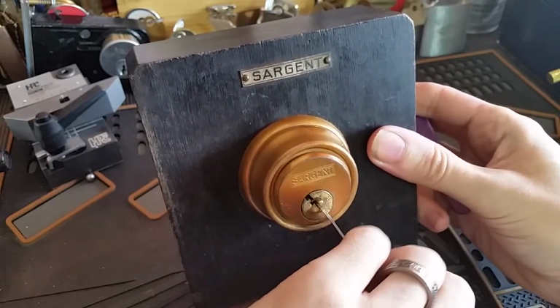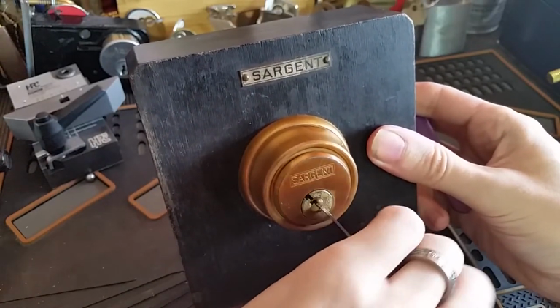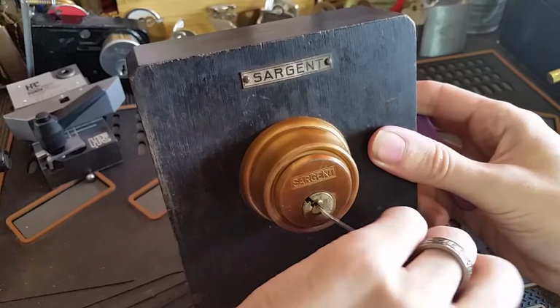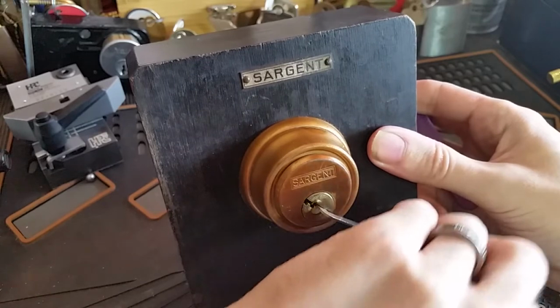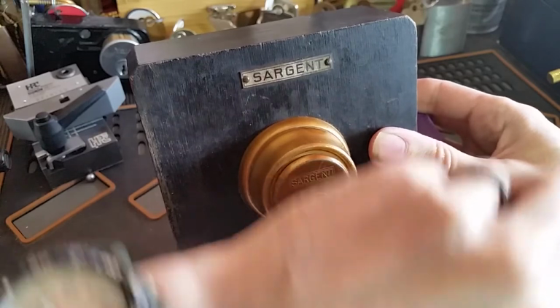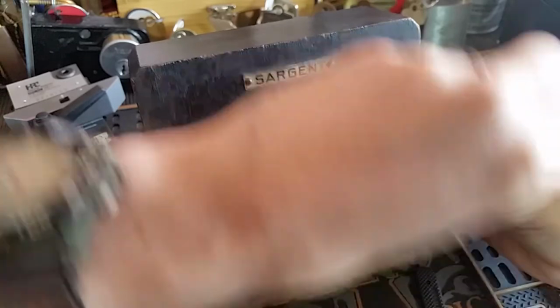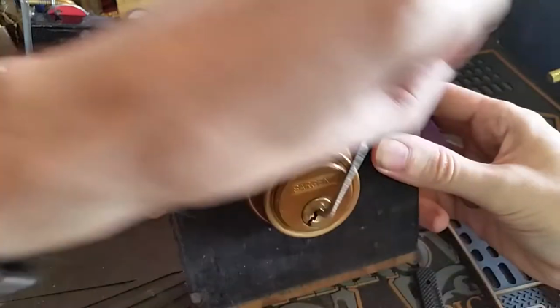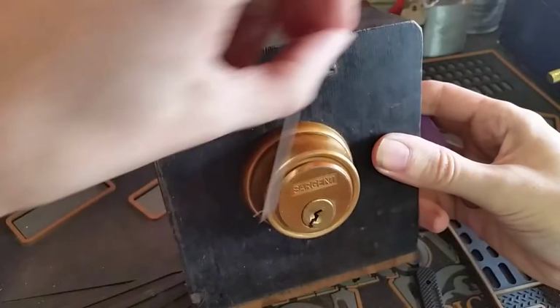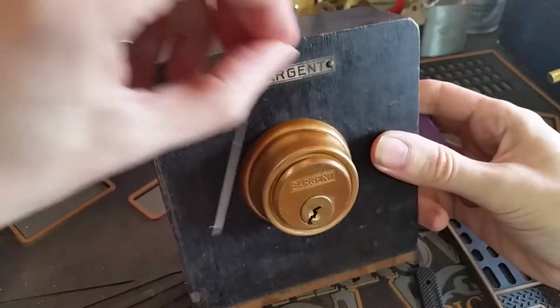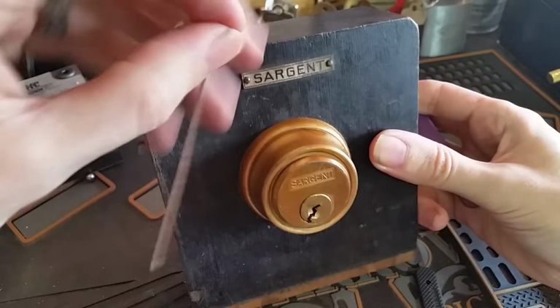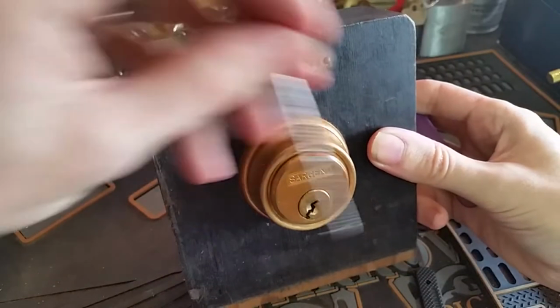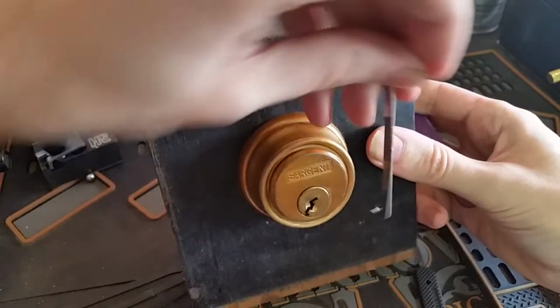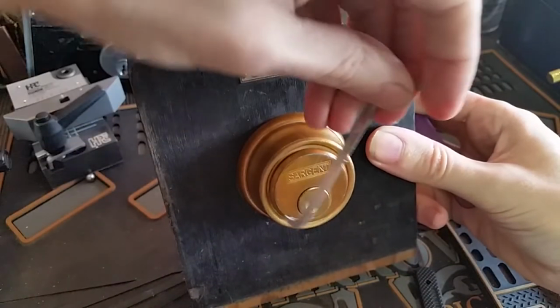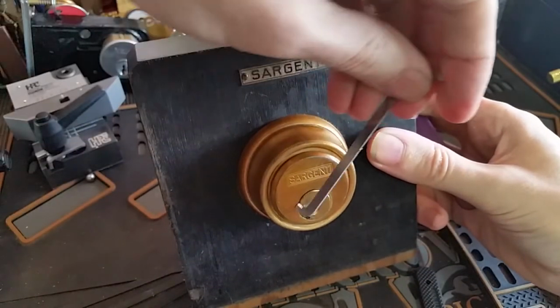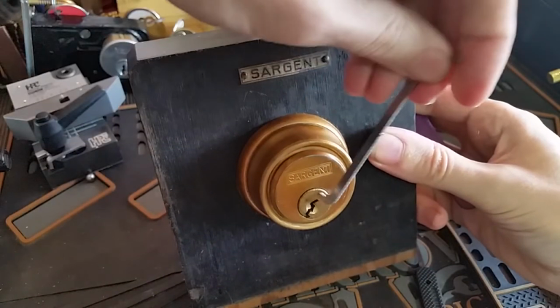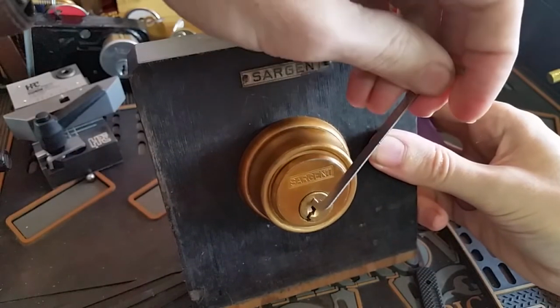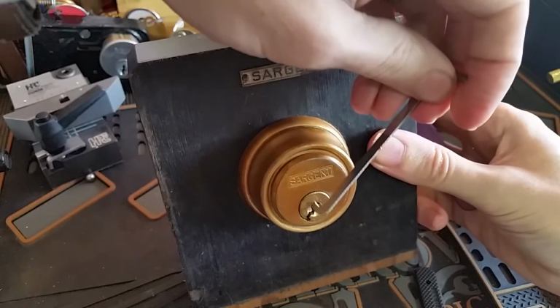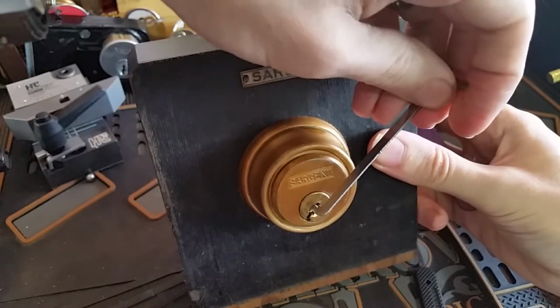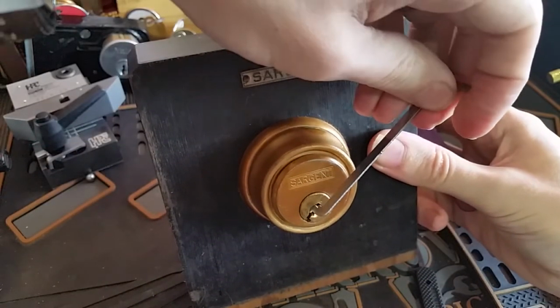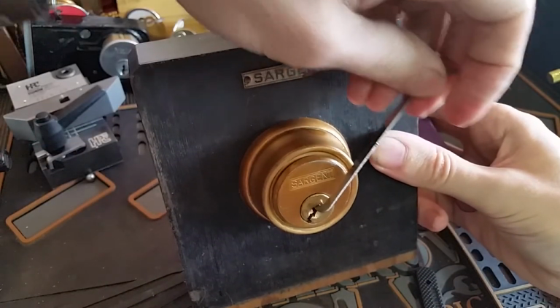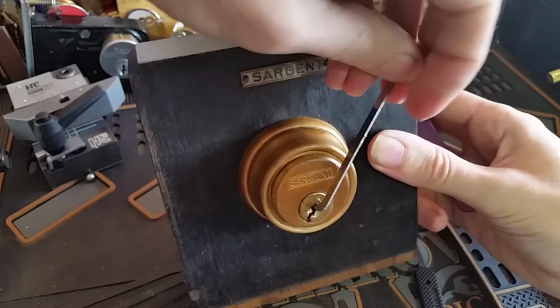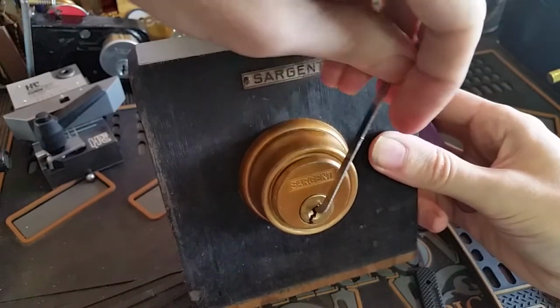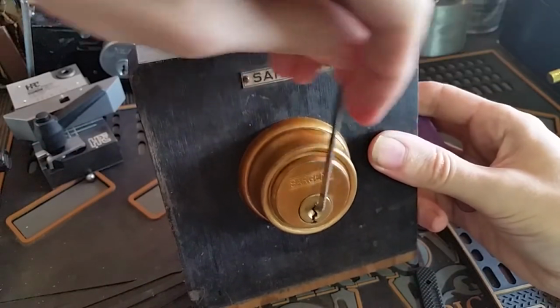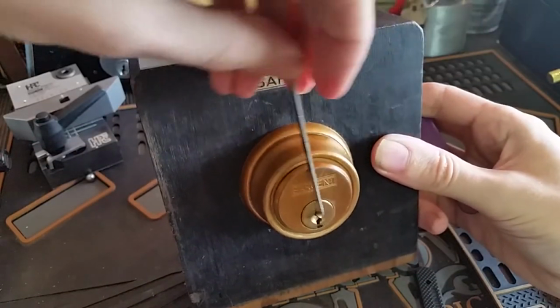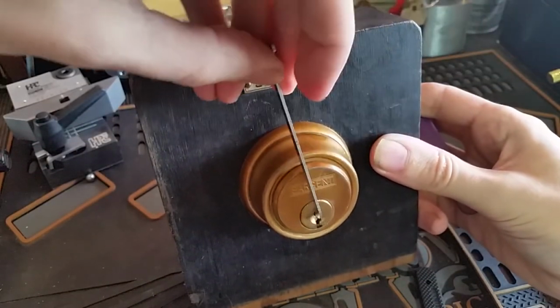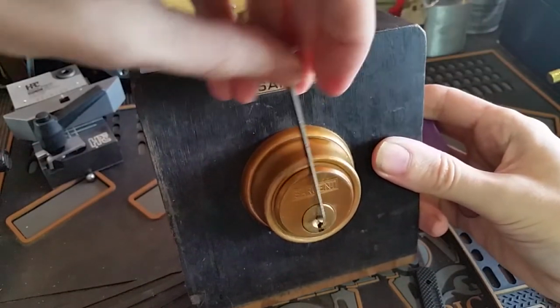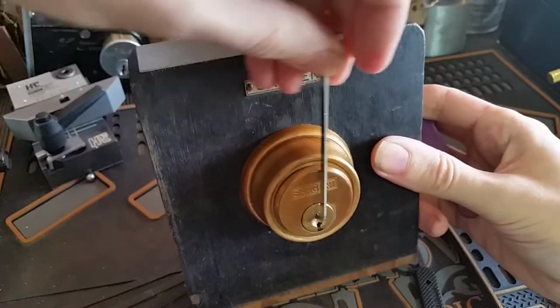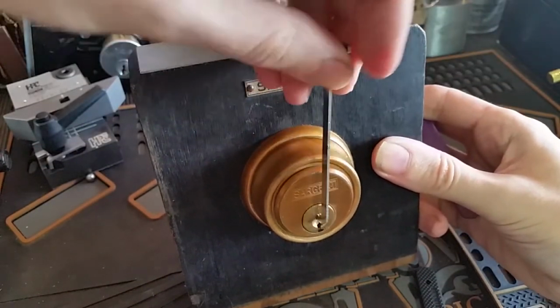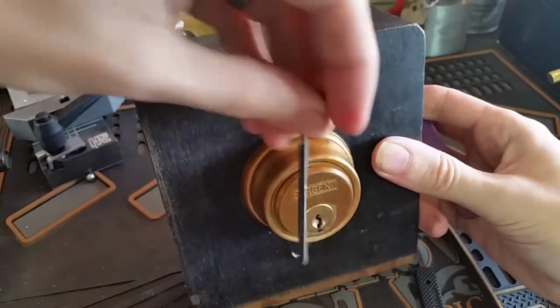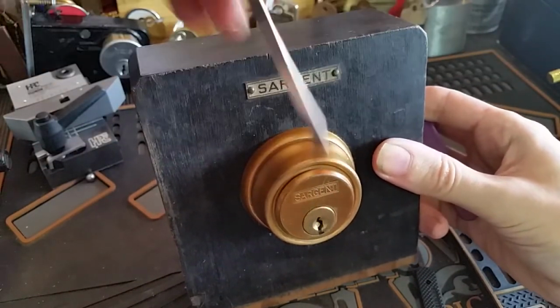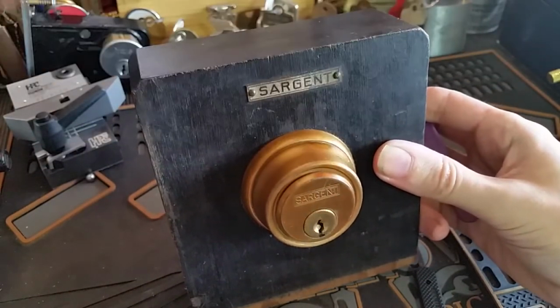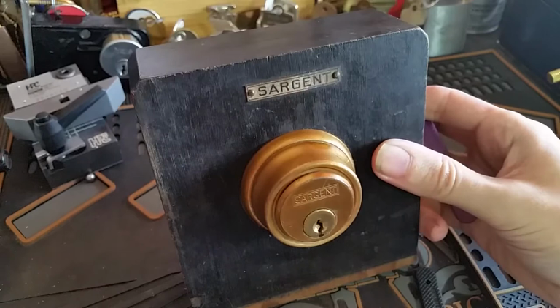And now we've got the deadbolt retracted. So we've got it open. I do have keys for this, so we can lock it back up.